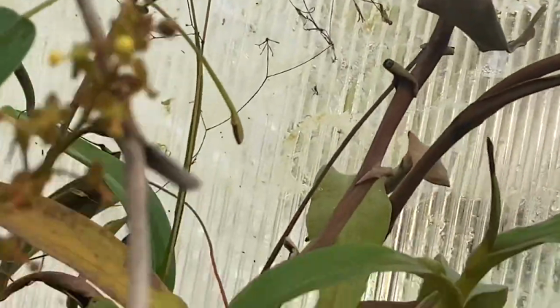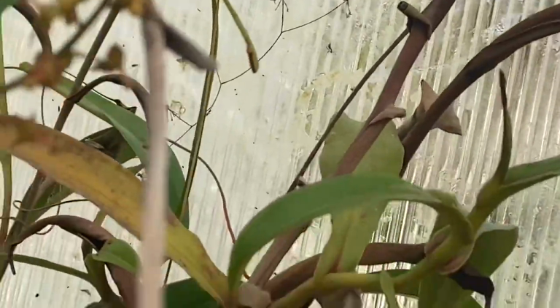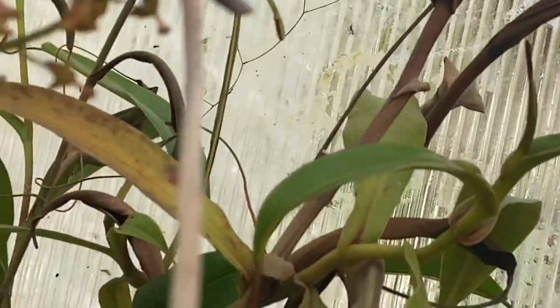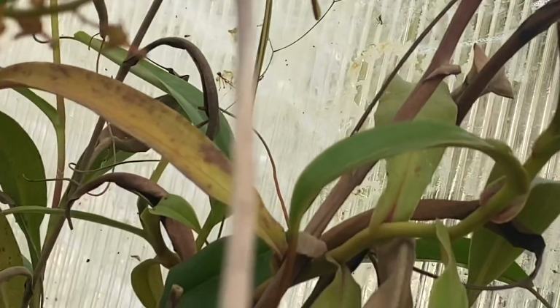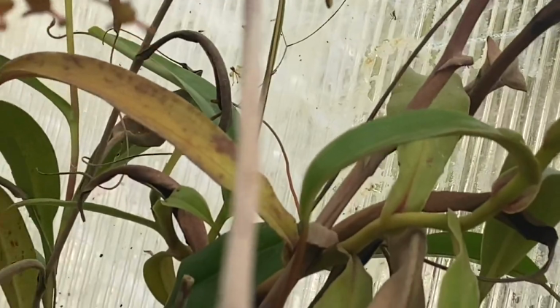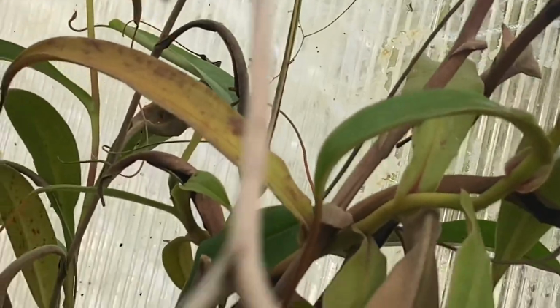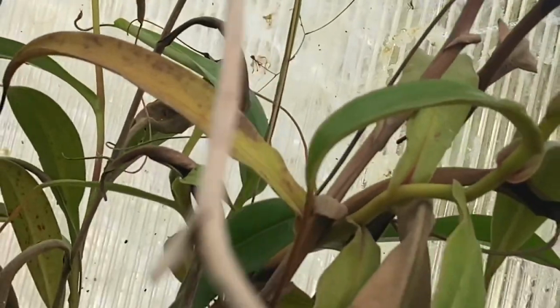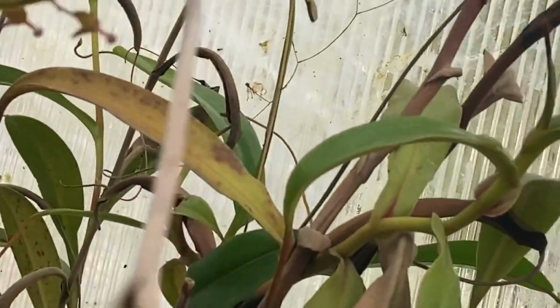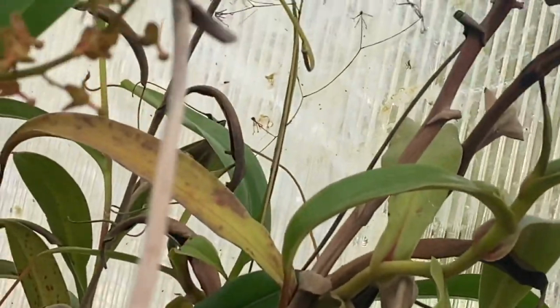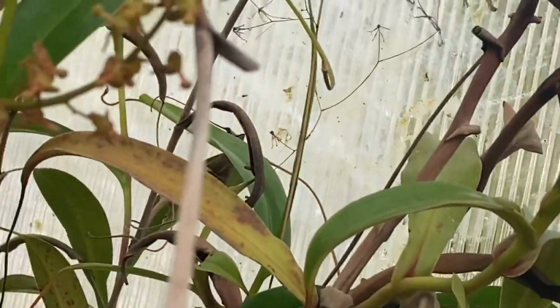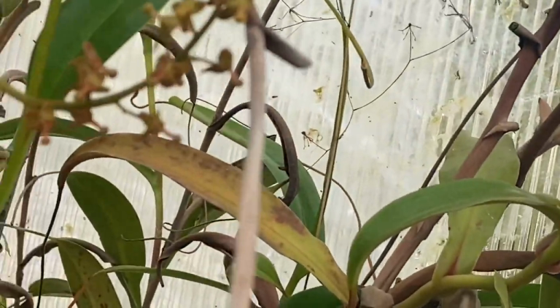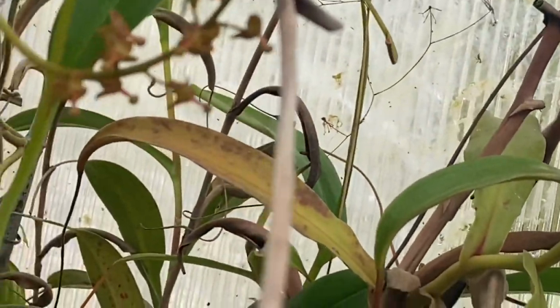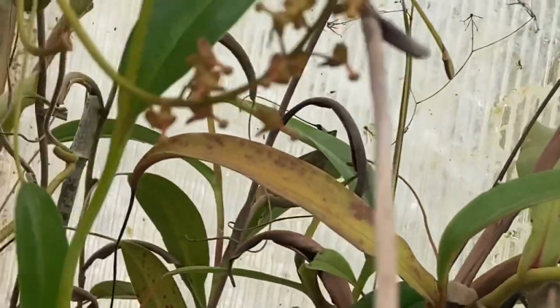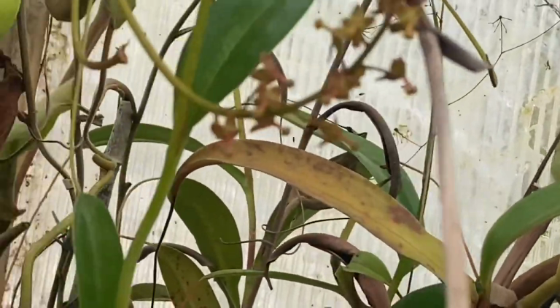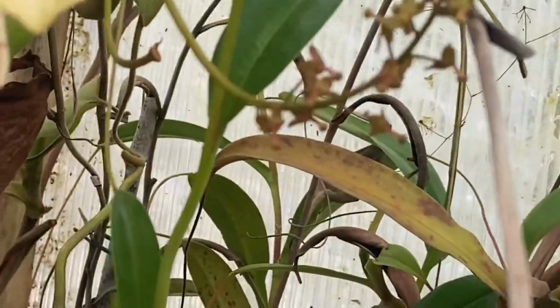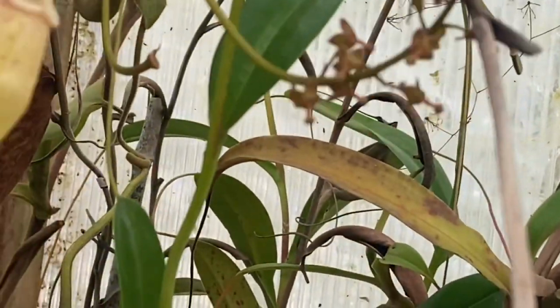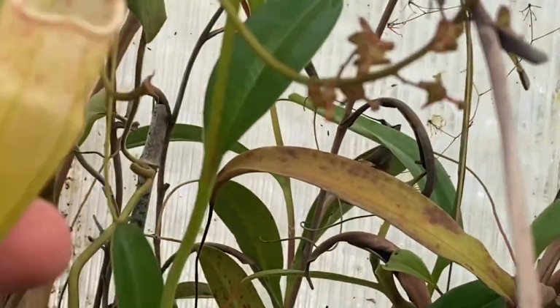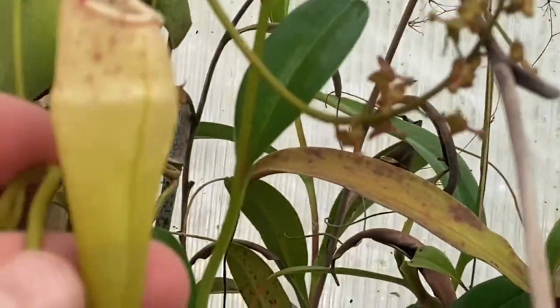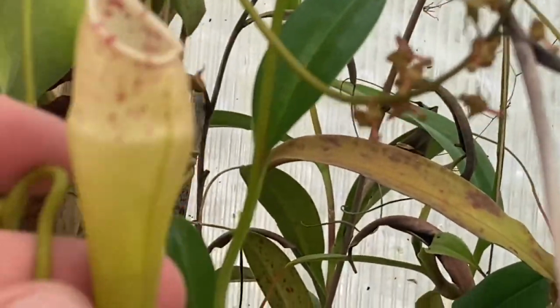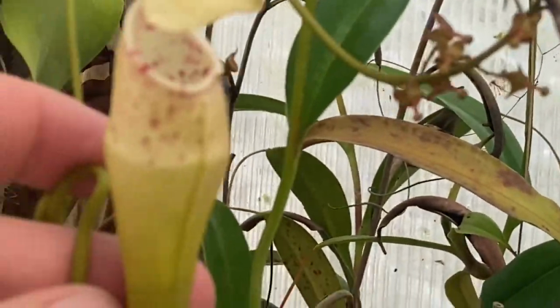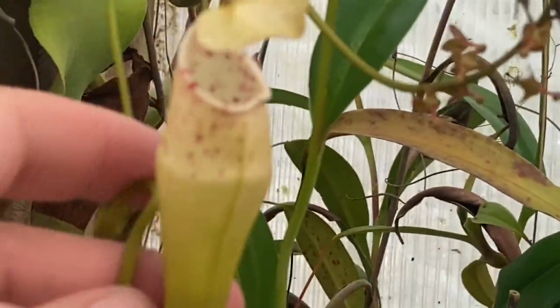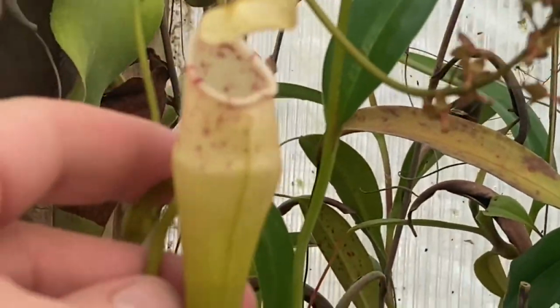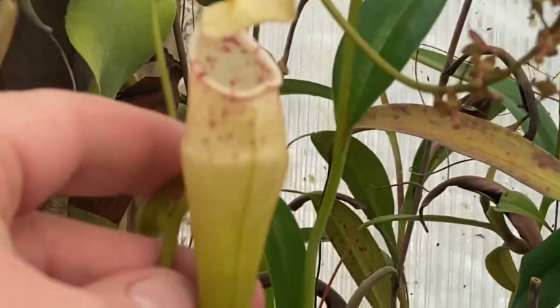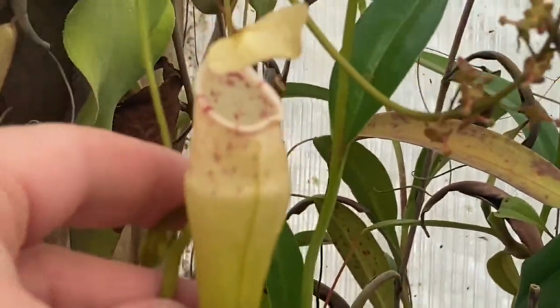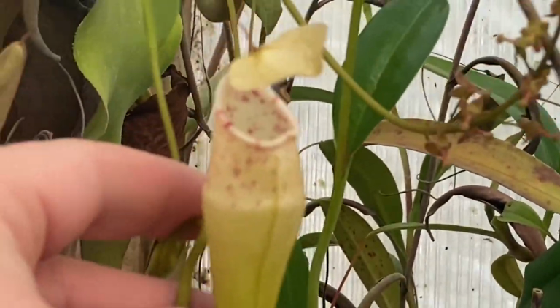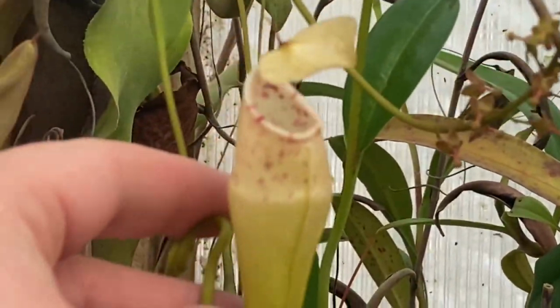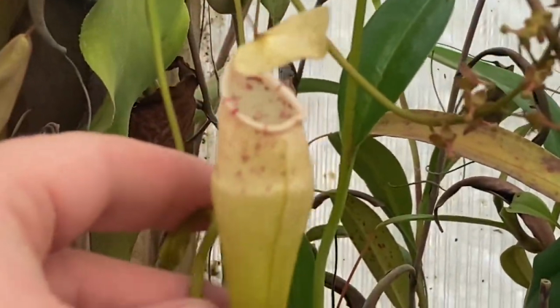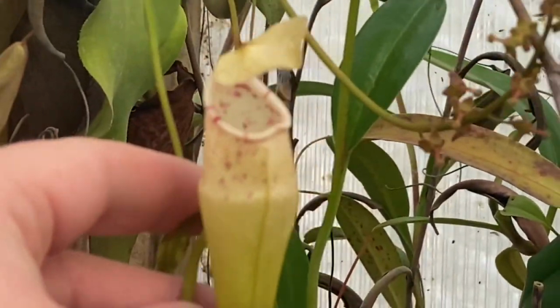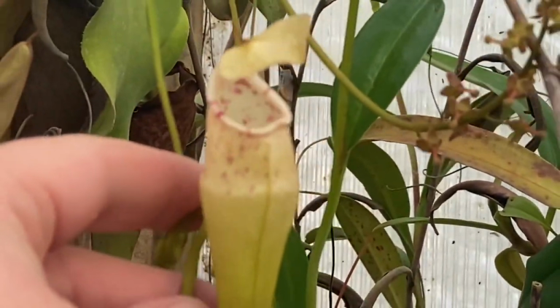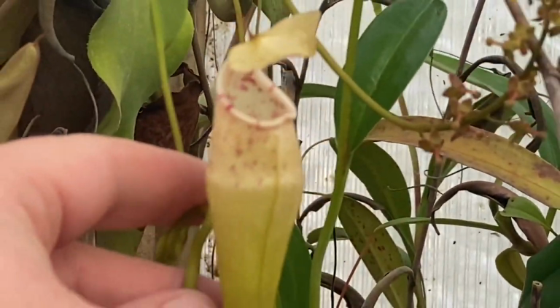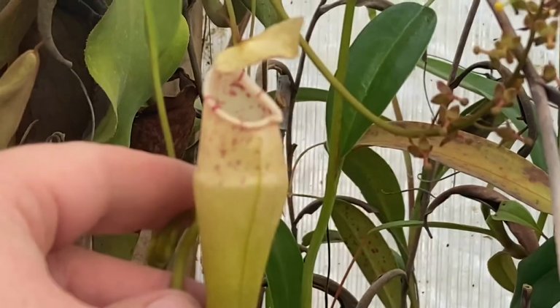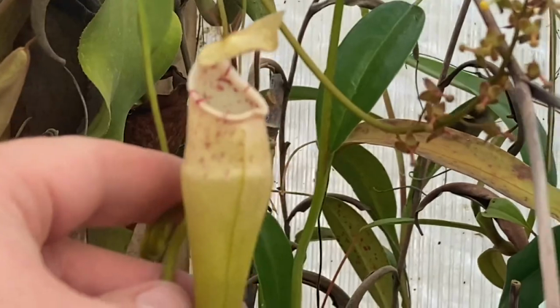Those guys there are platykyla. Not sure what that one is — oh, that's an alba. Look at the upper pitchers on the alba — it looks pretty good.